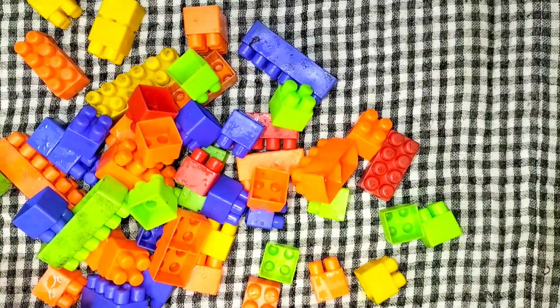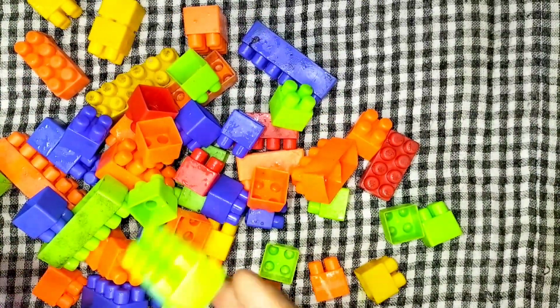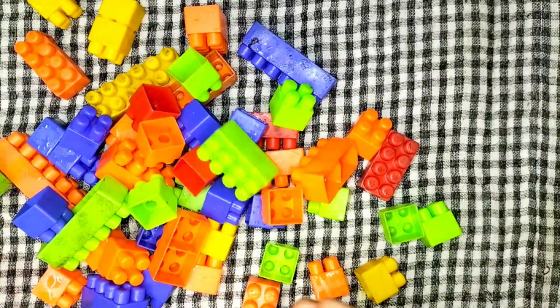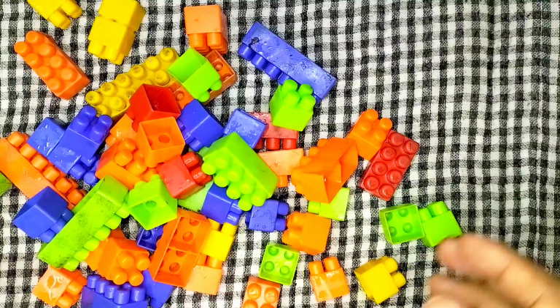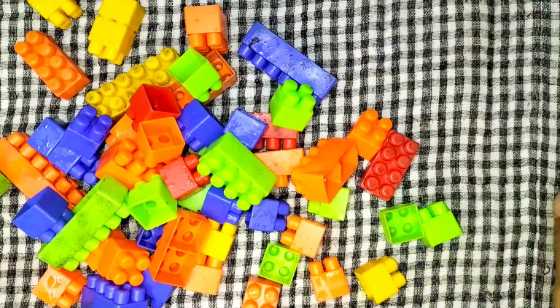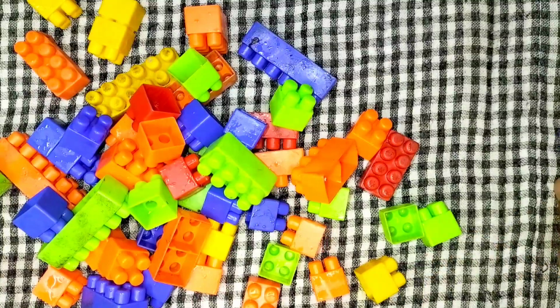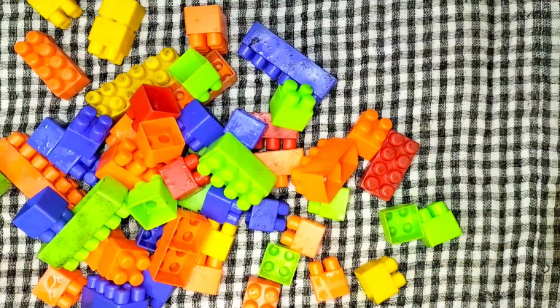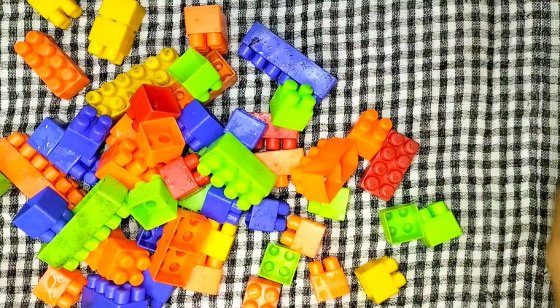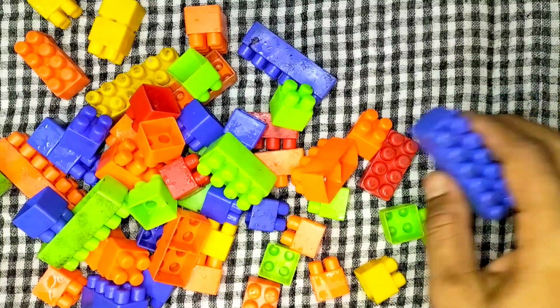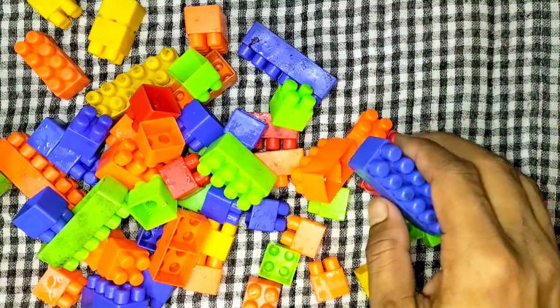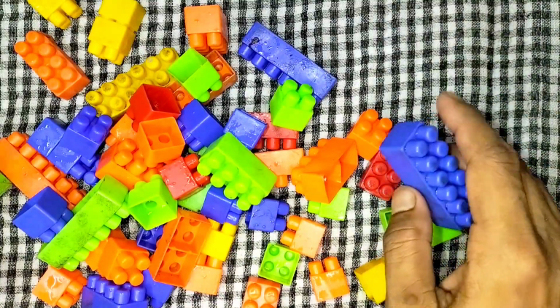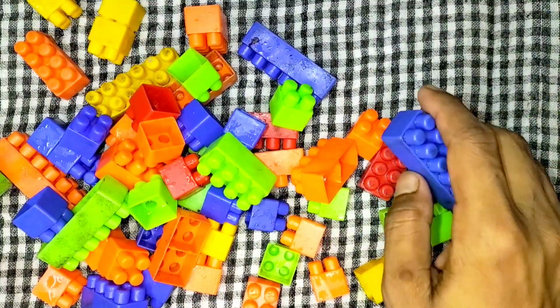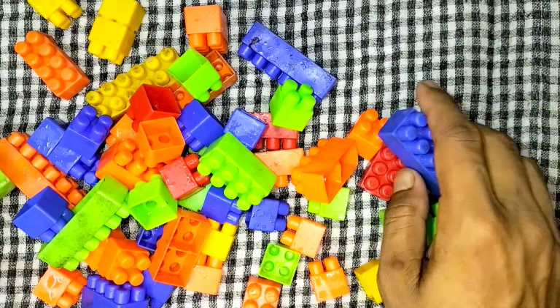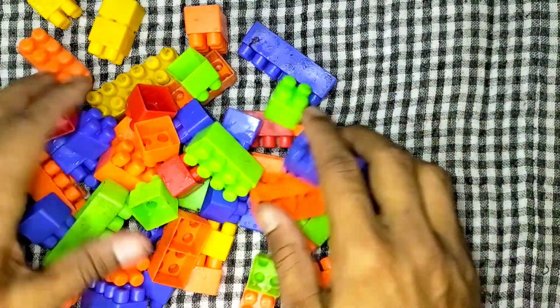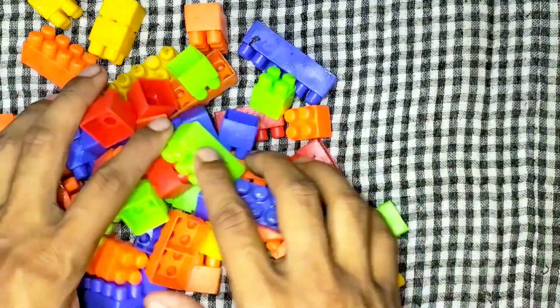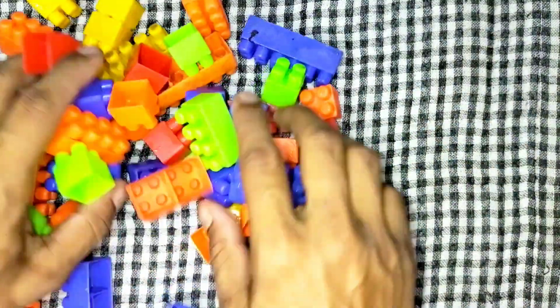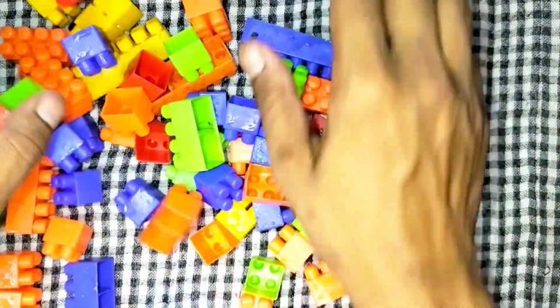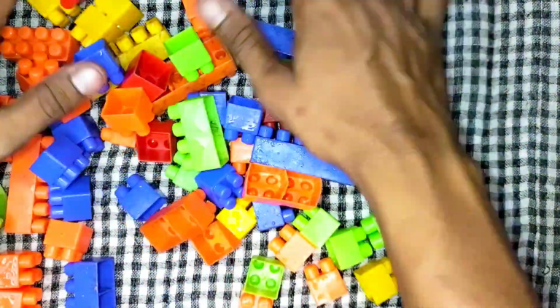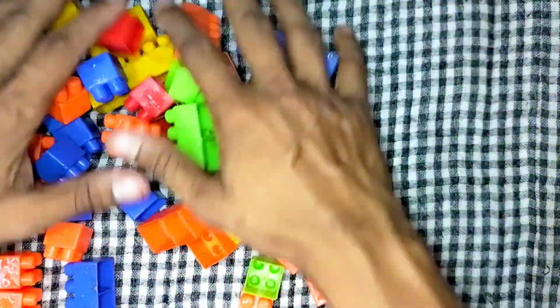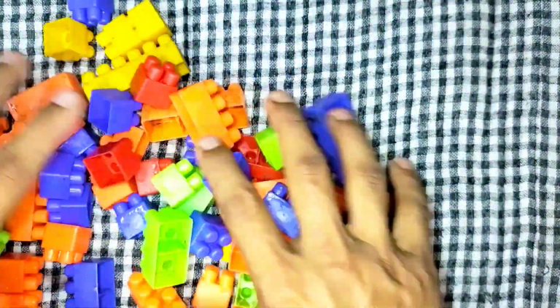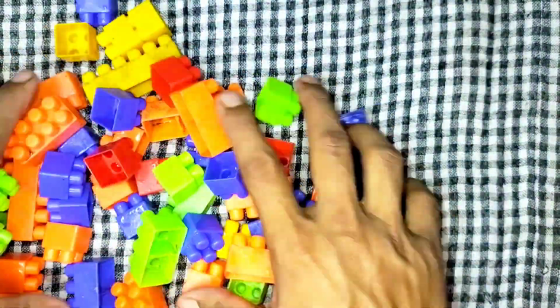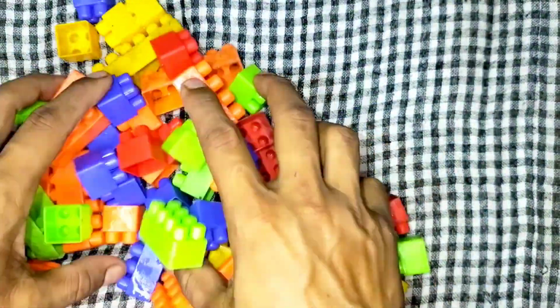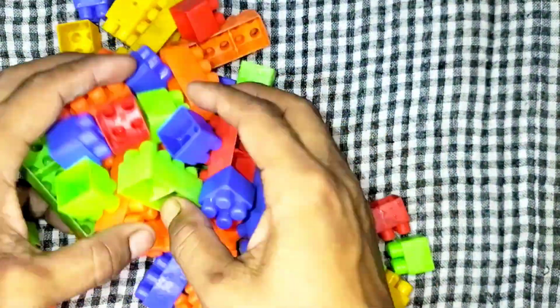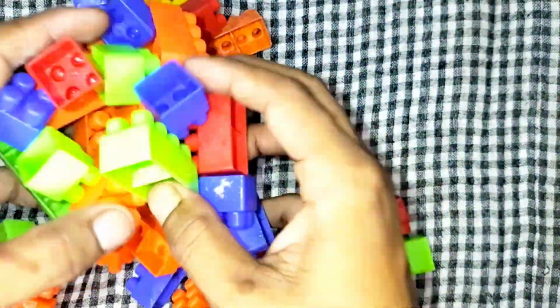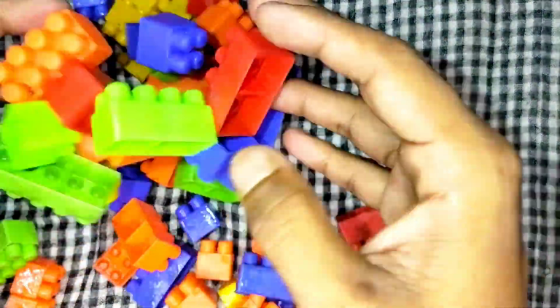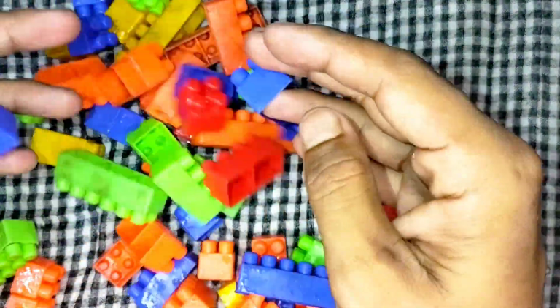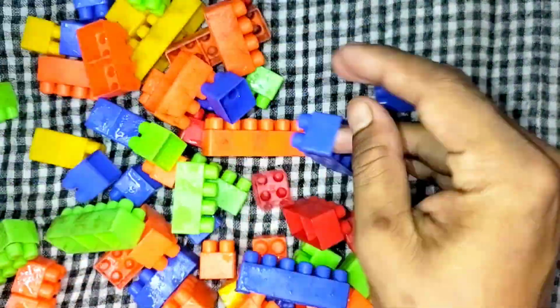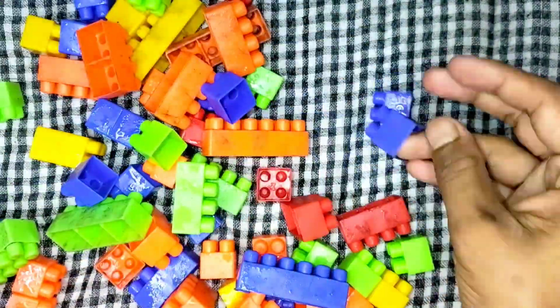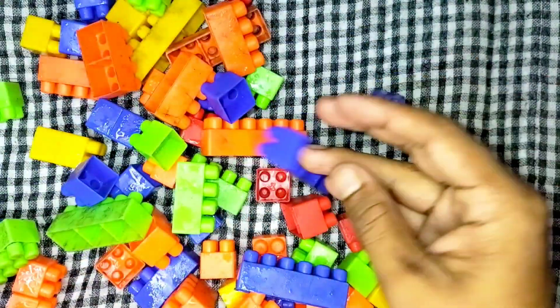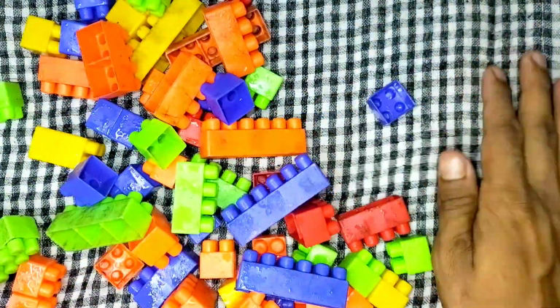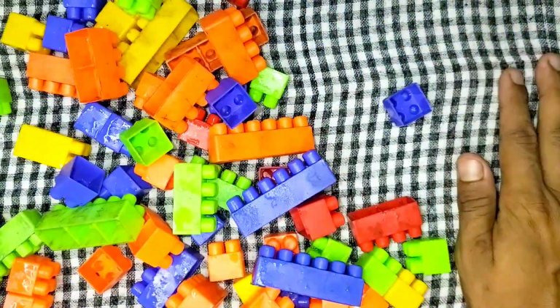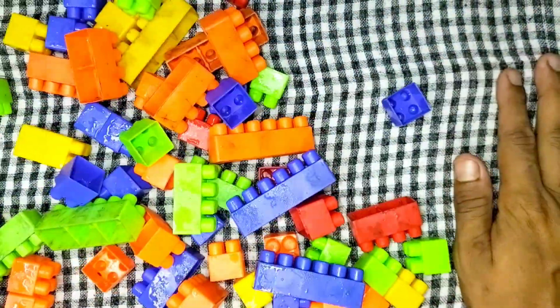Number blocks! Number blocks! Let's count 1 to 100.